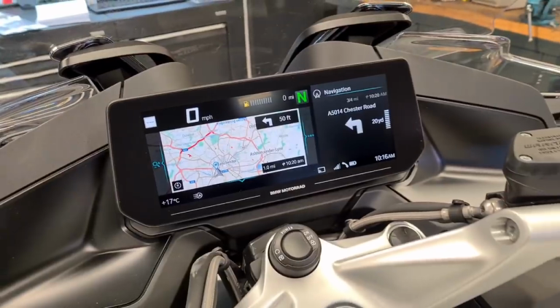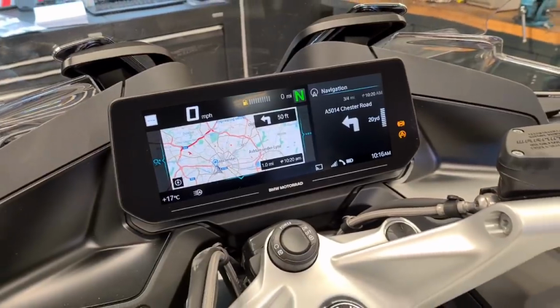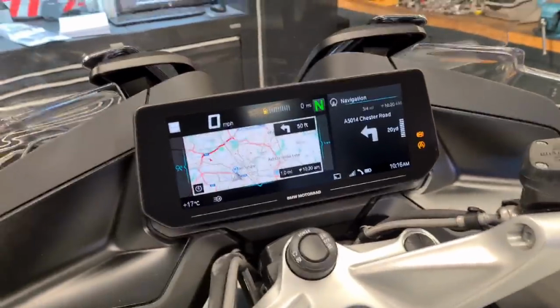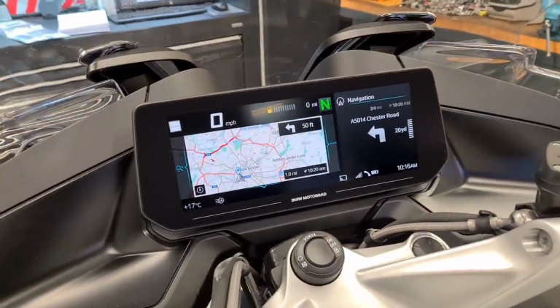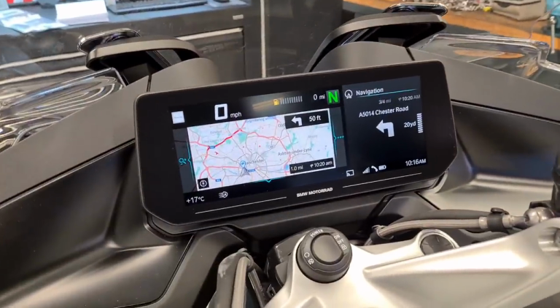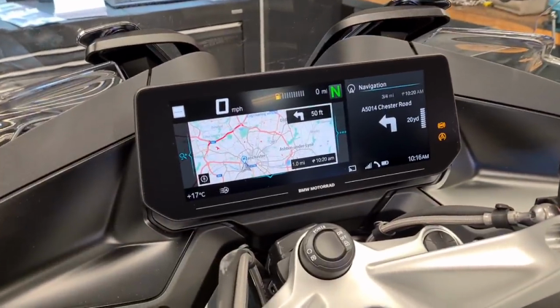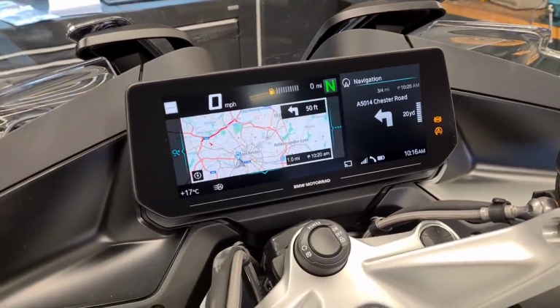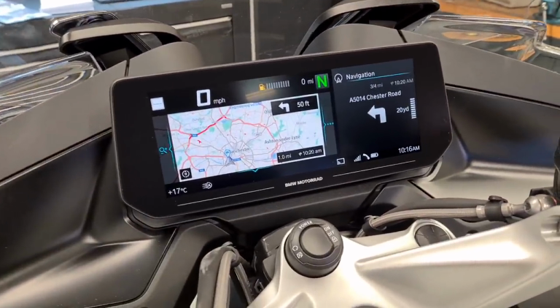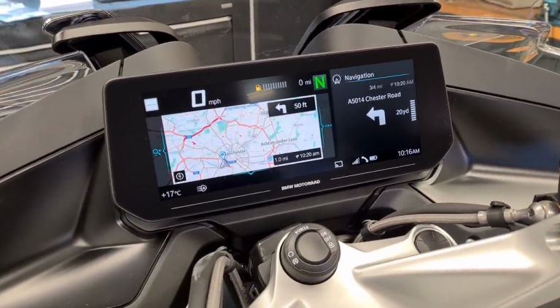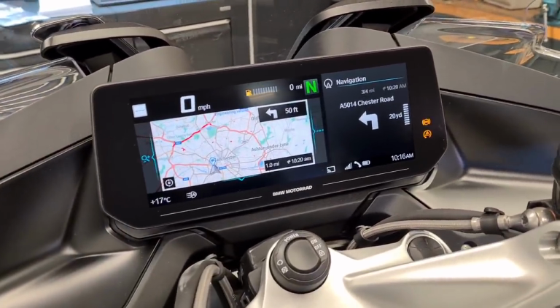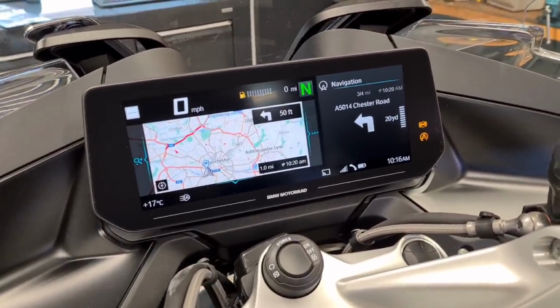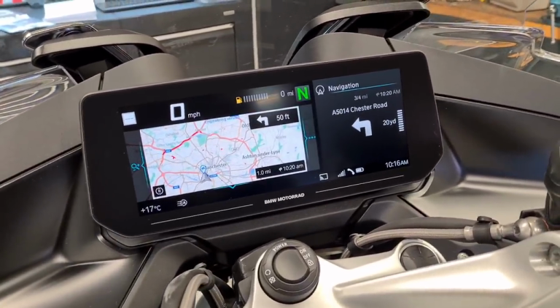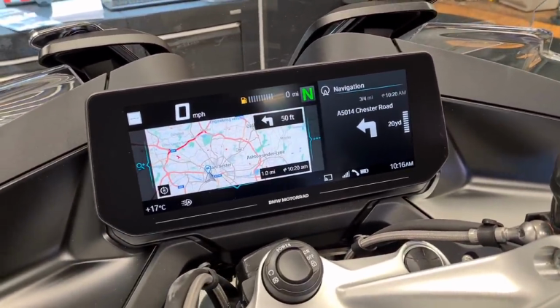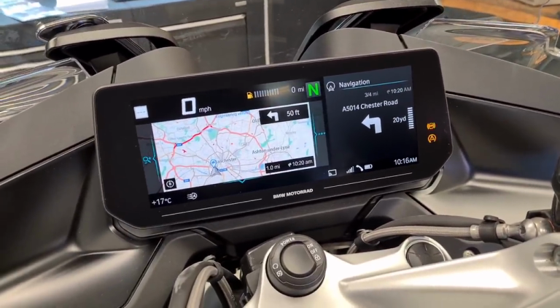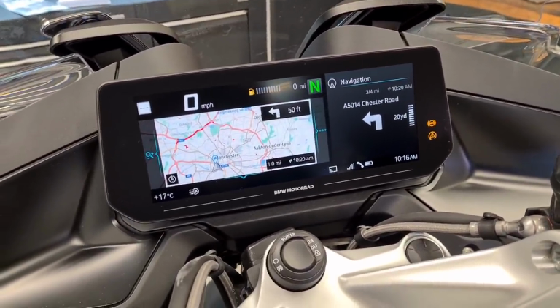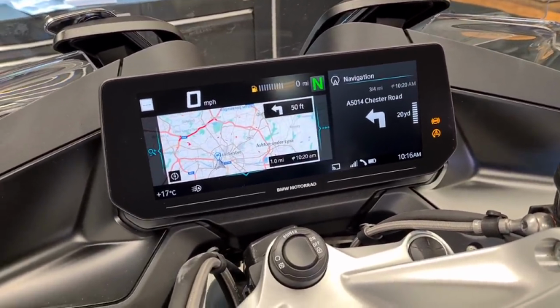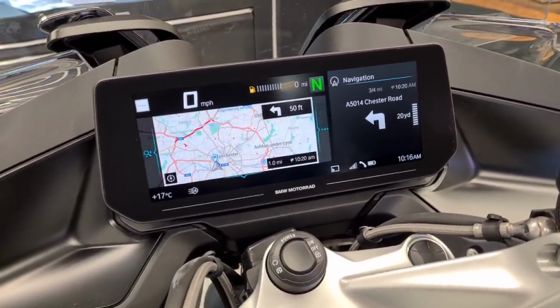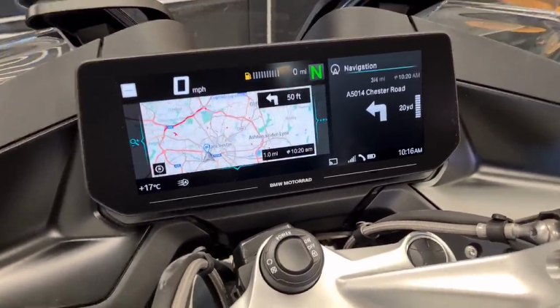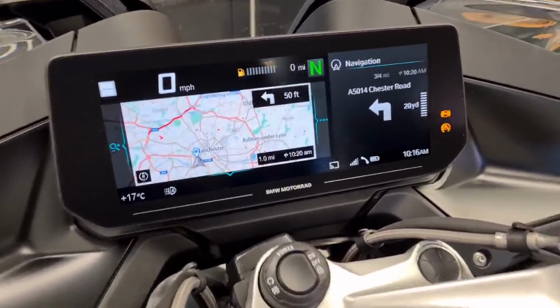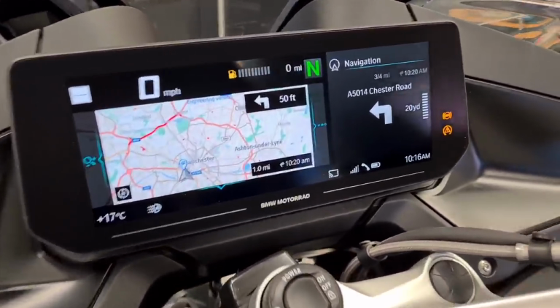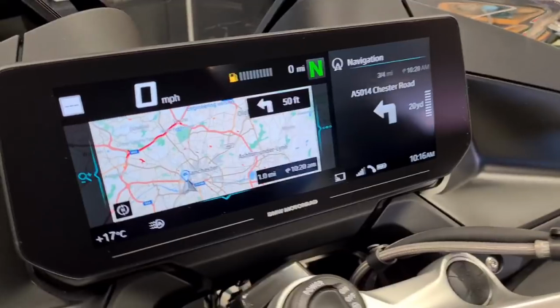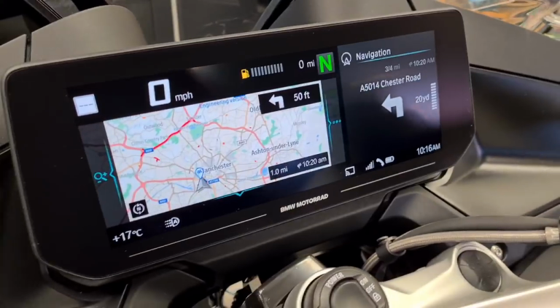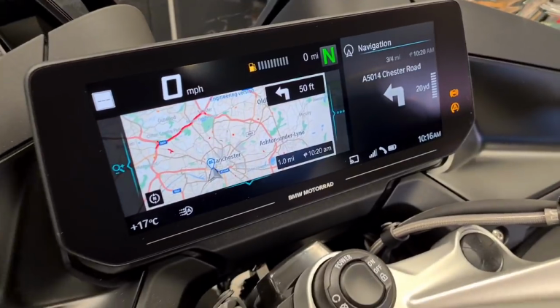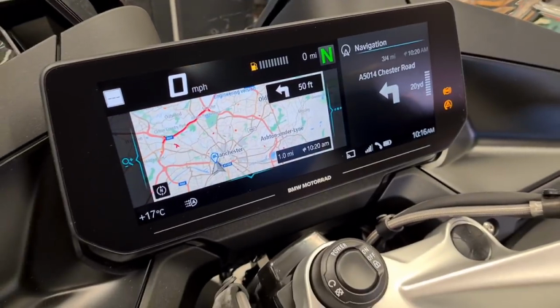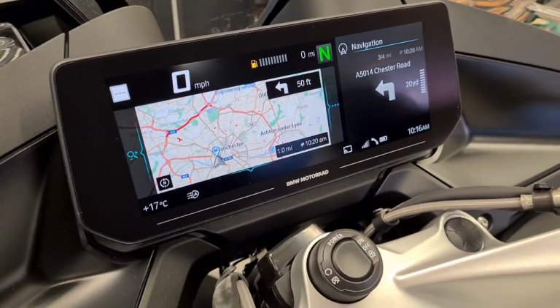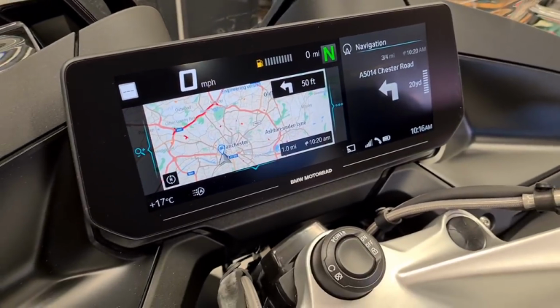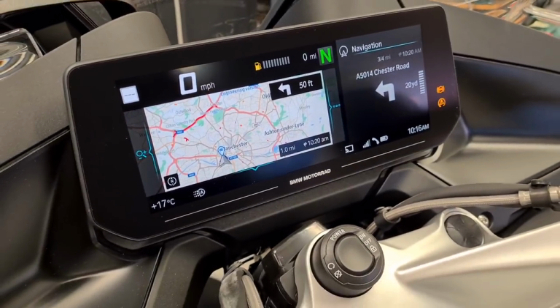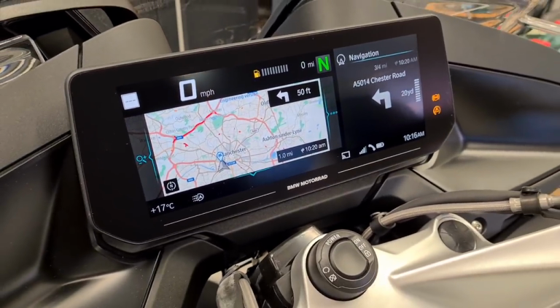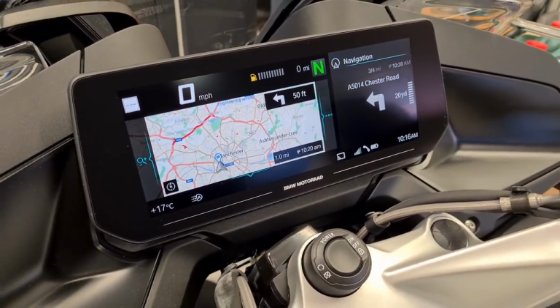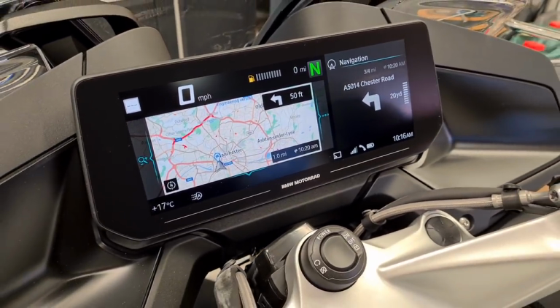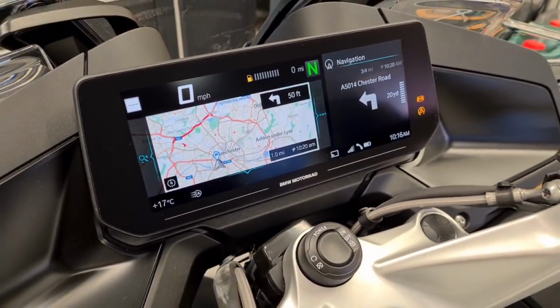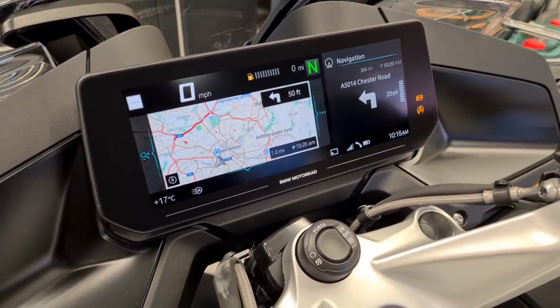So I hope this video has been informative - that was a first look at the new R1250 RT LE dash.